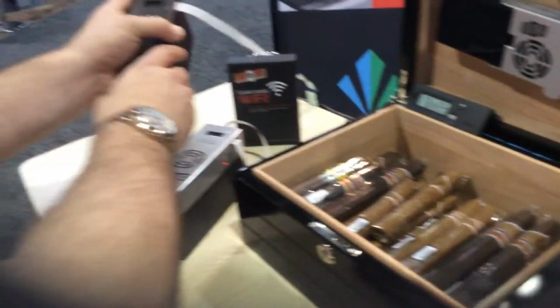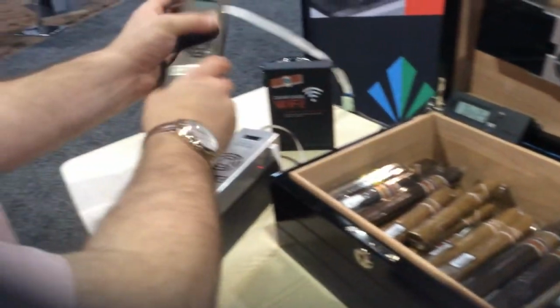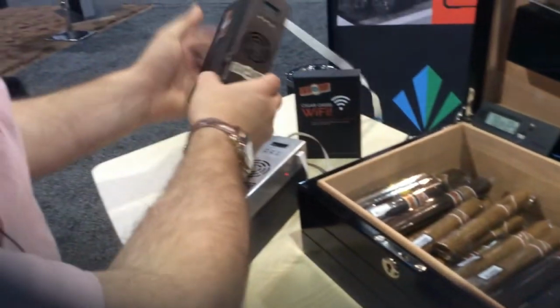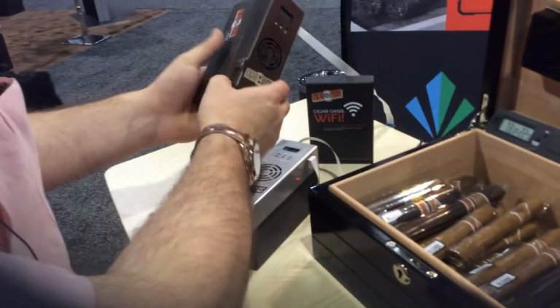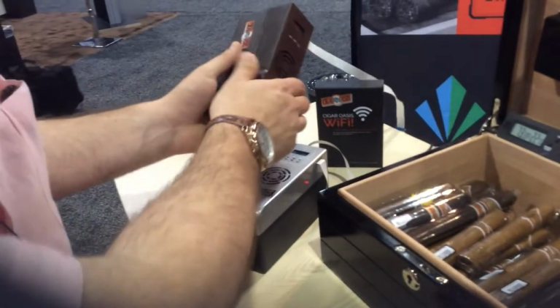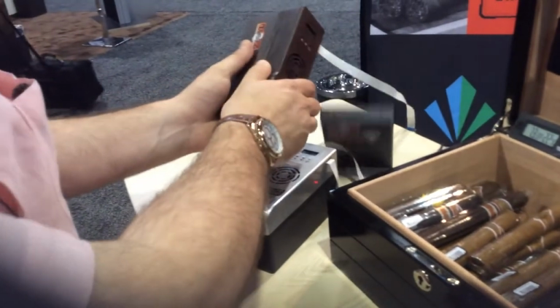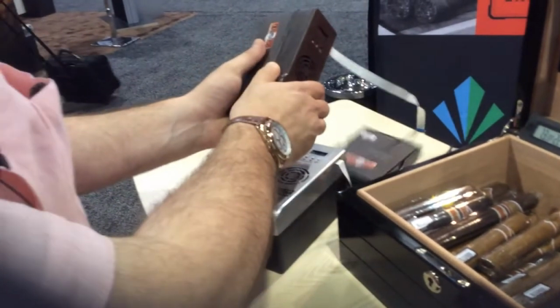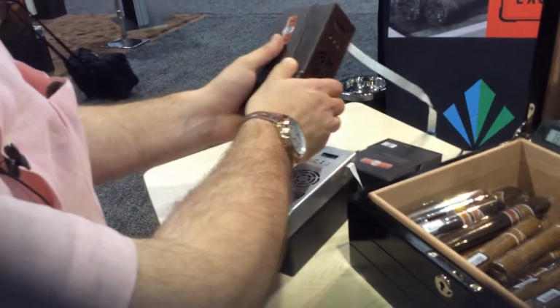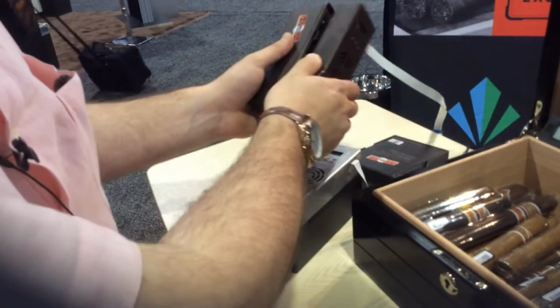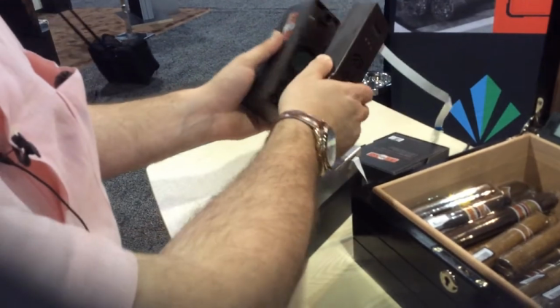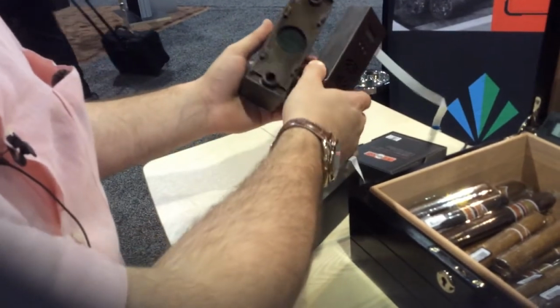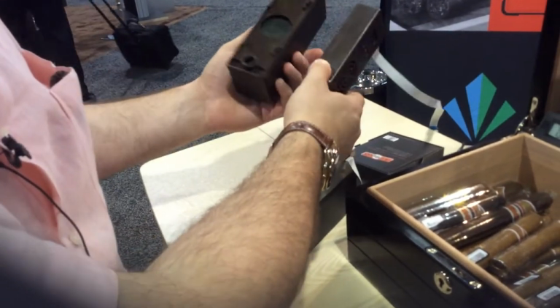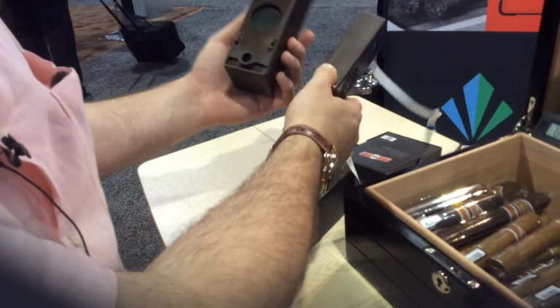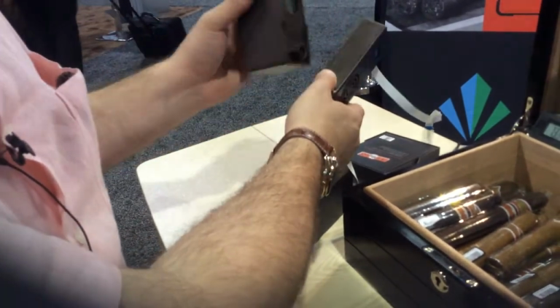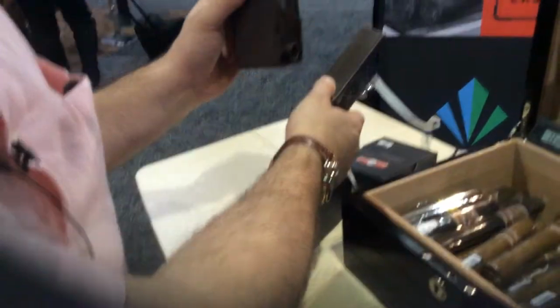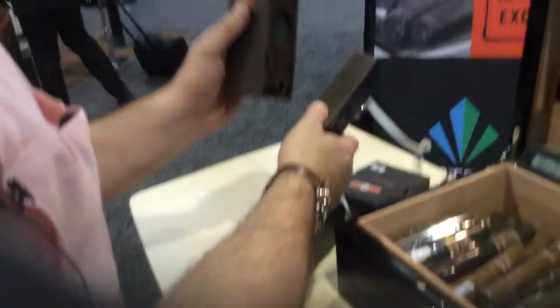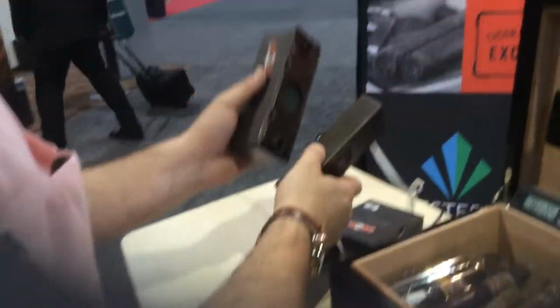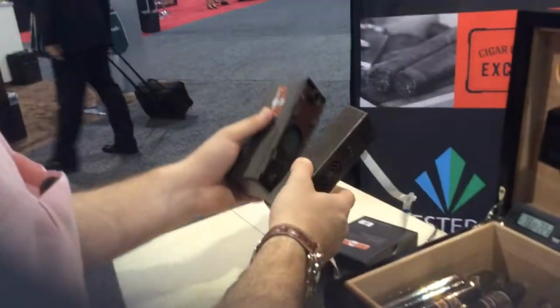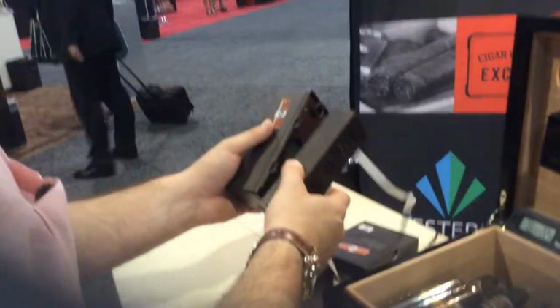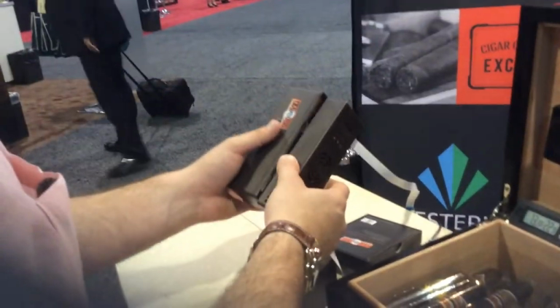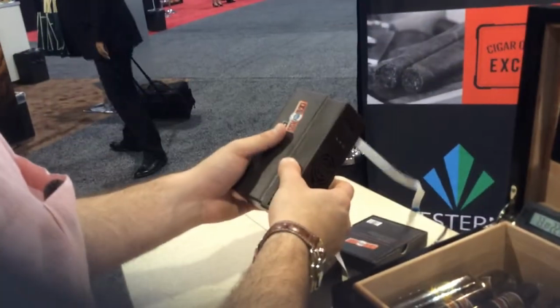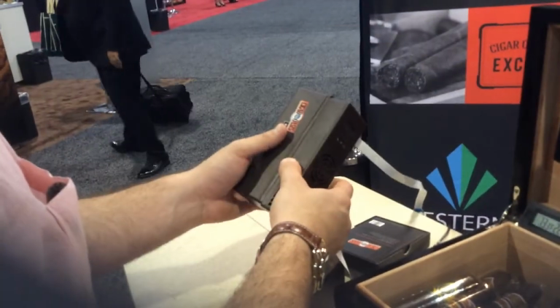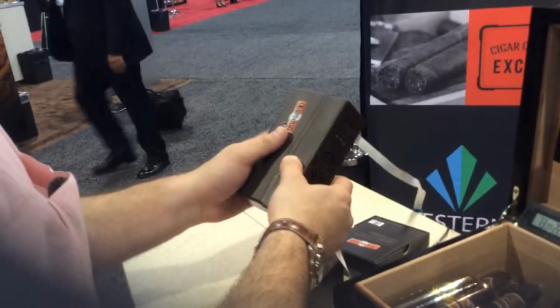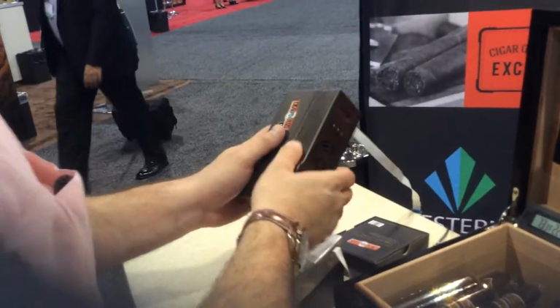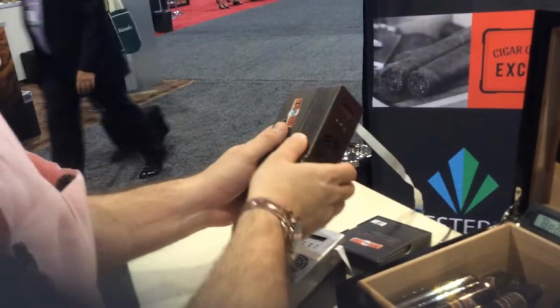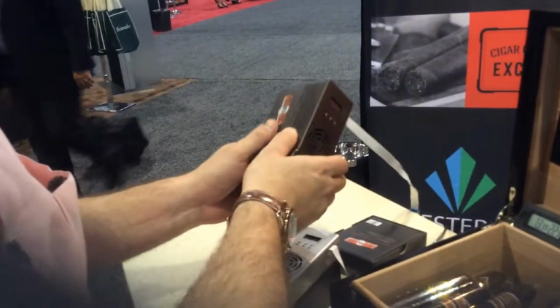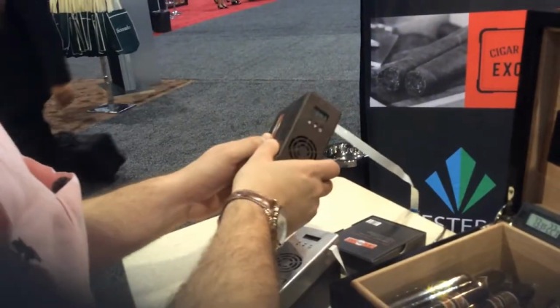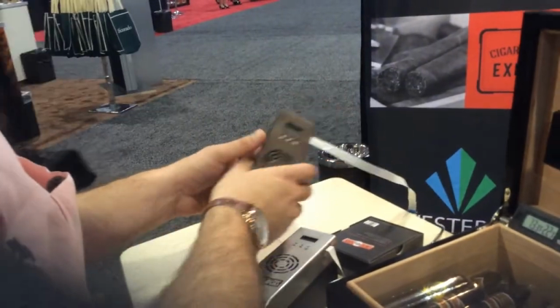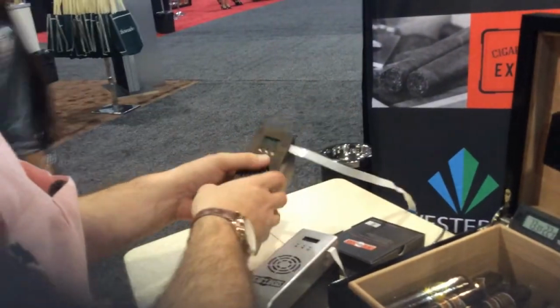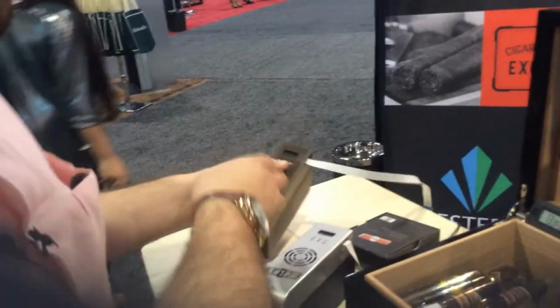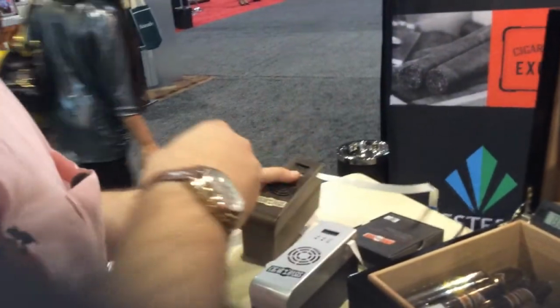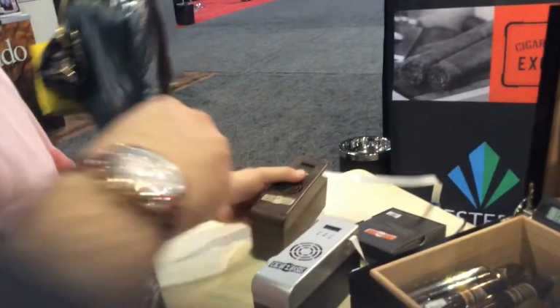Our Plus model will do from 300 to 1,000 cigars — an end table or a small cabinet.